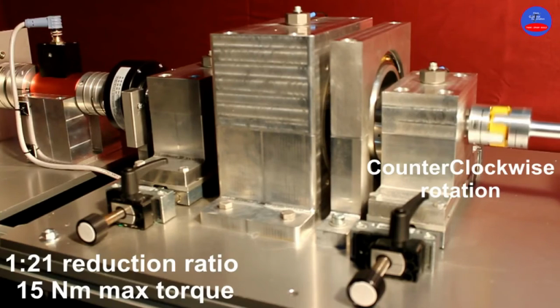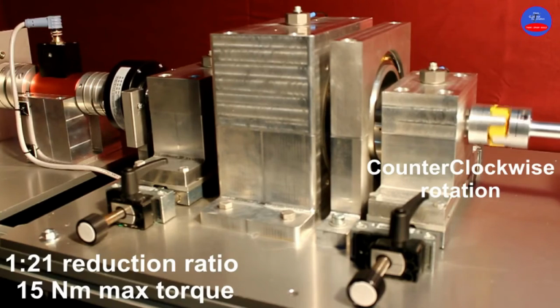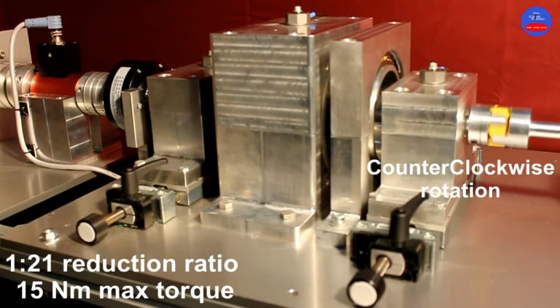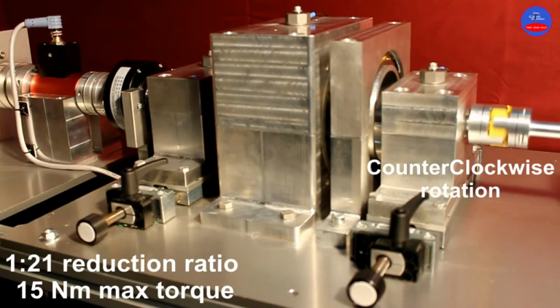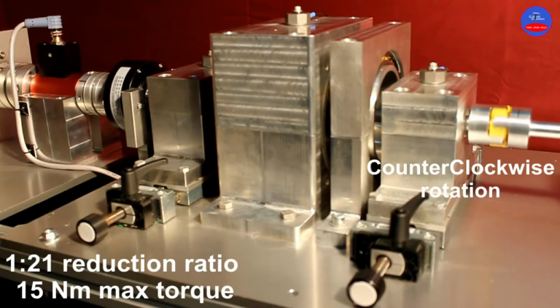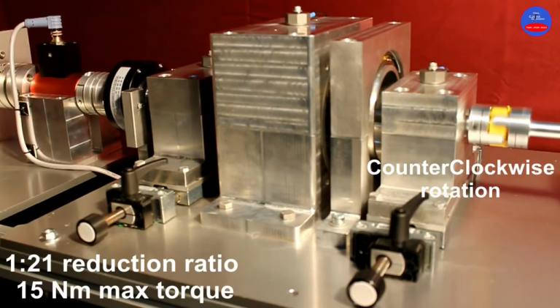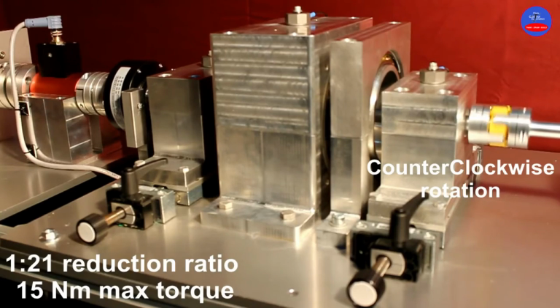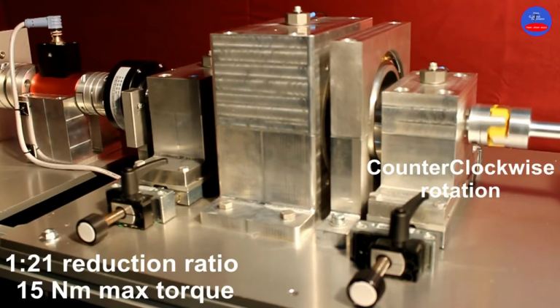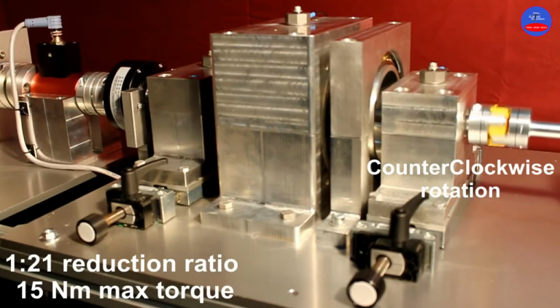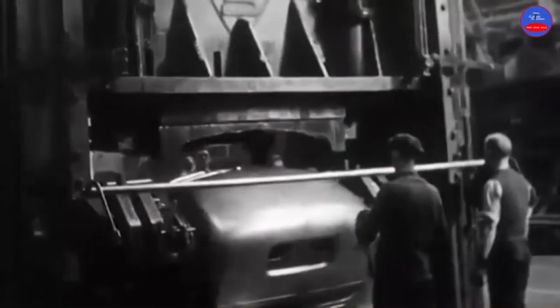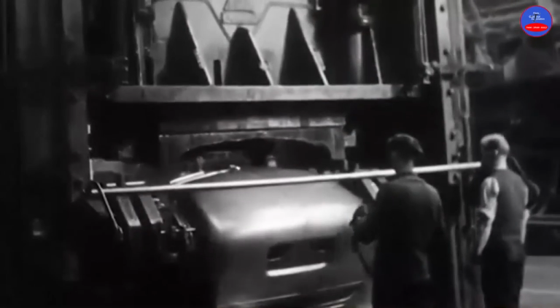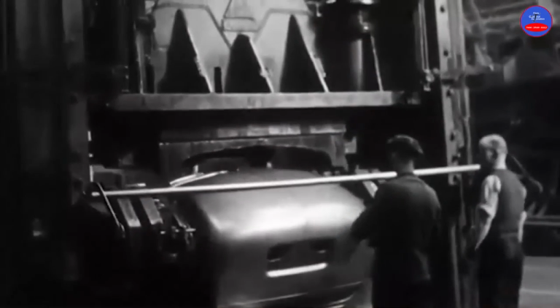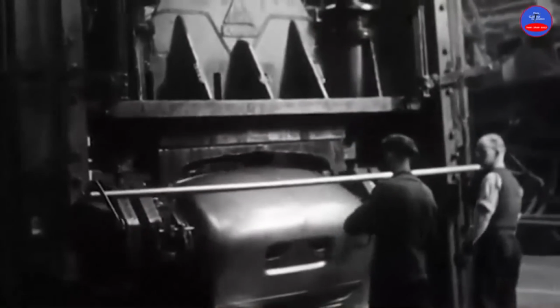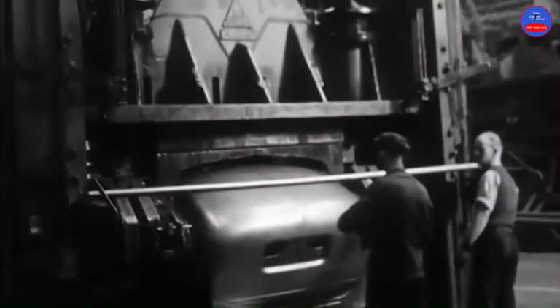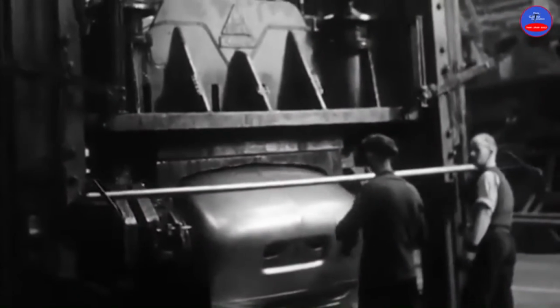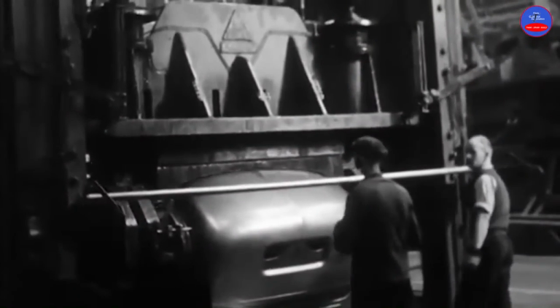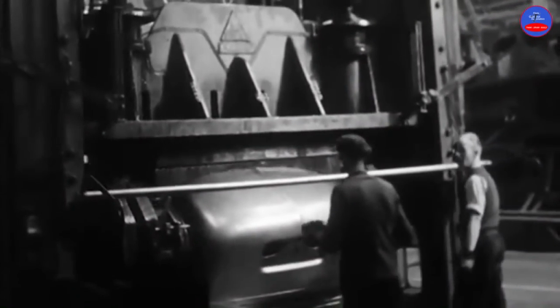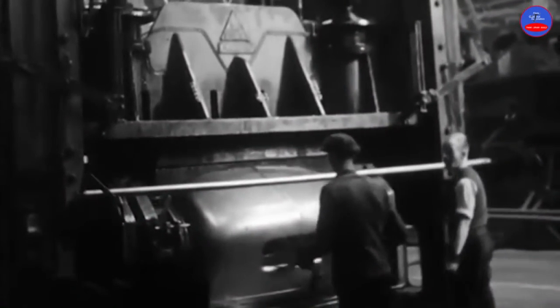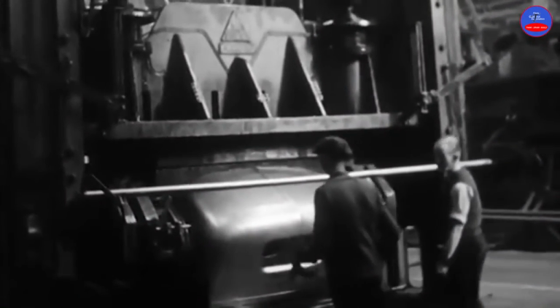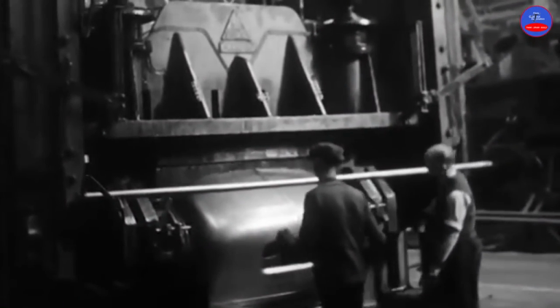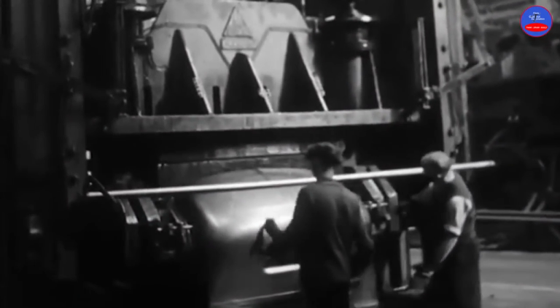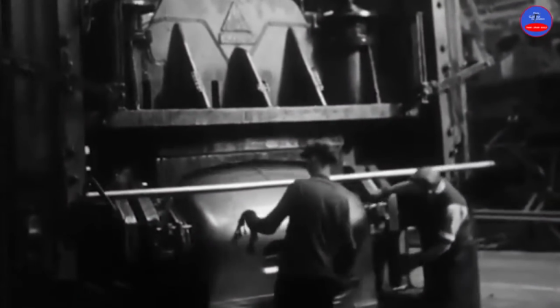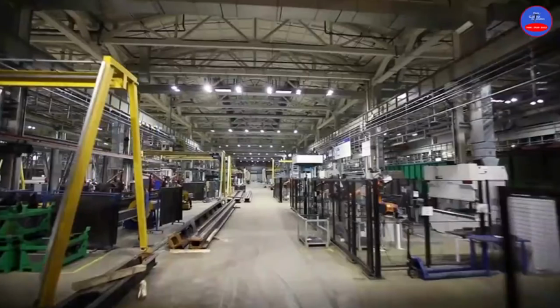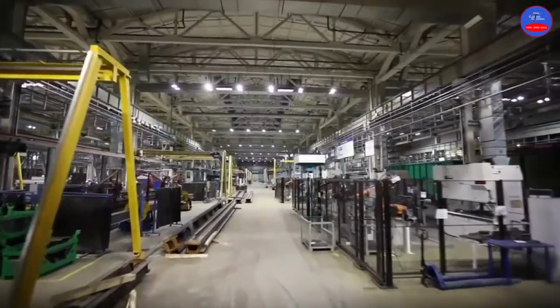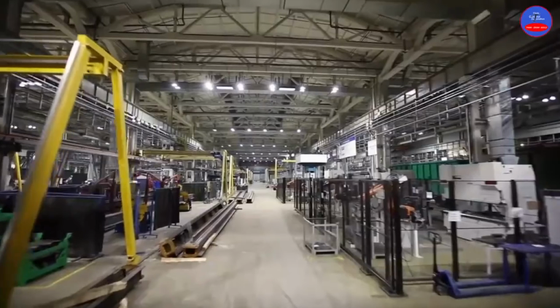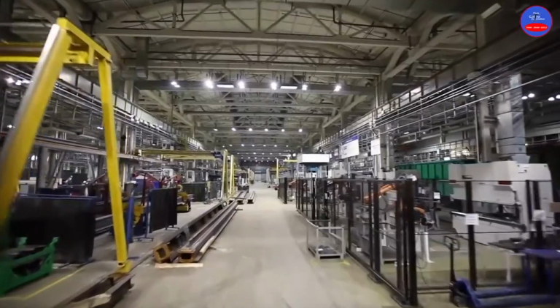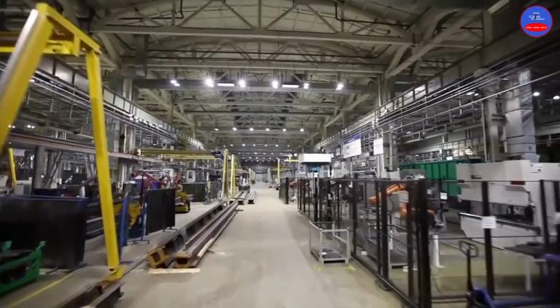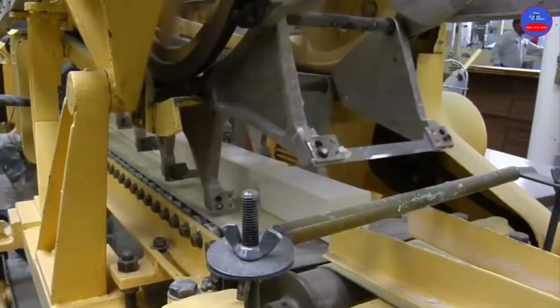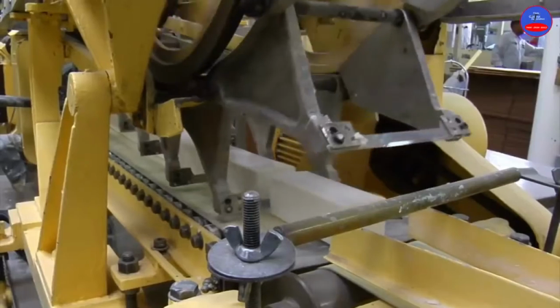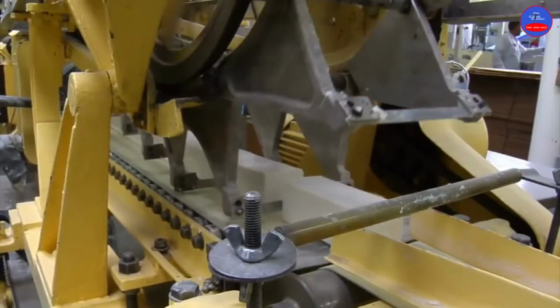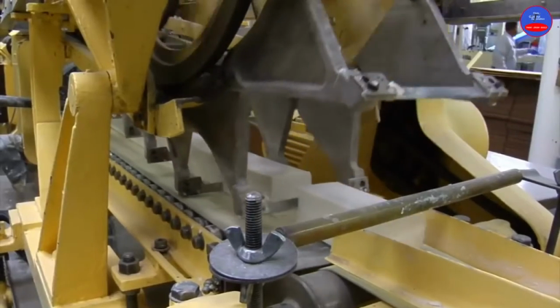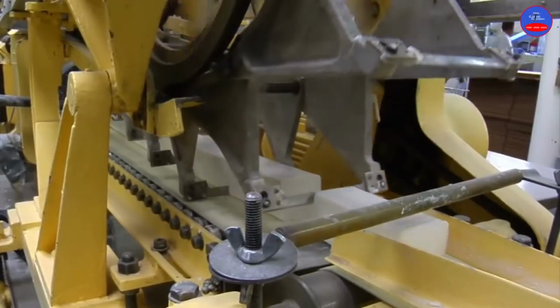It has a large application in industrial automation. So, let's get started.